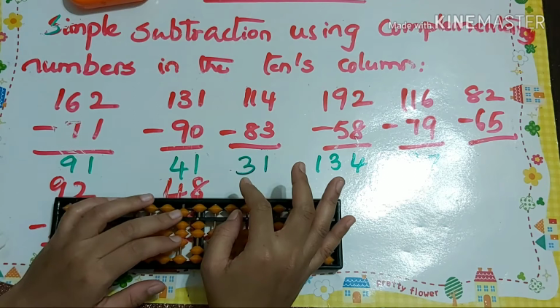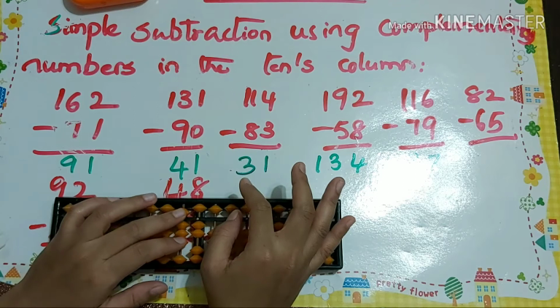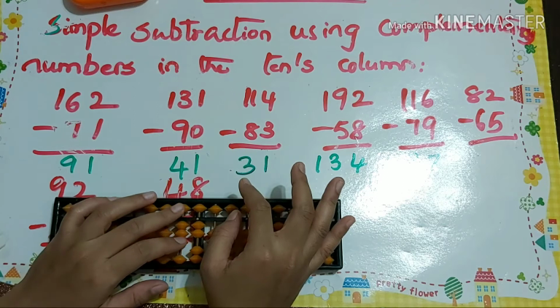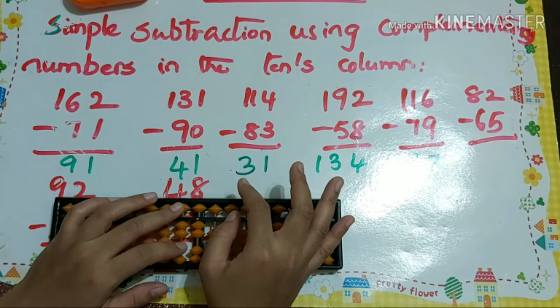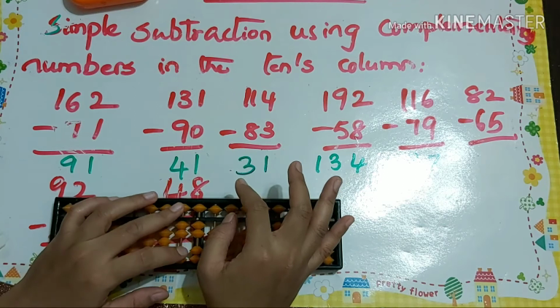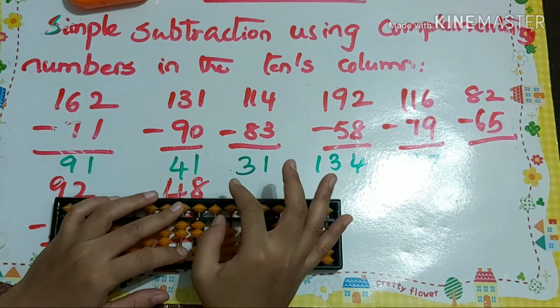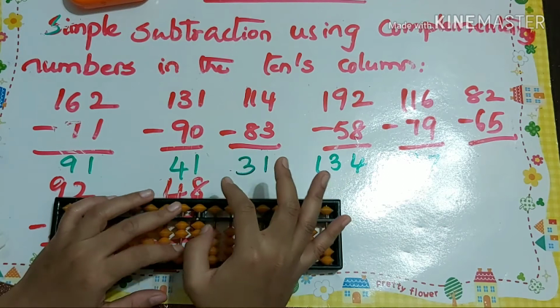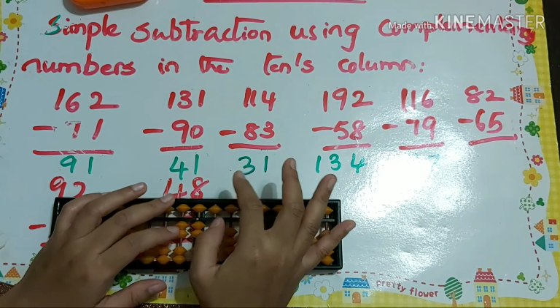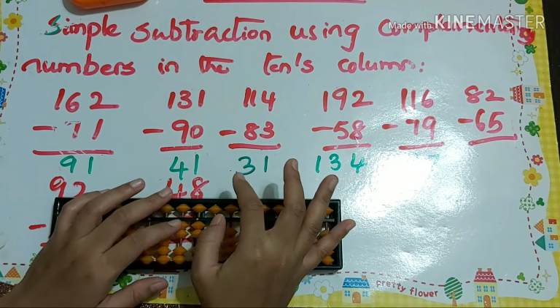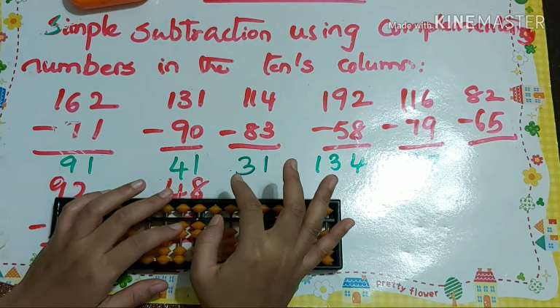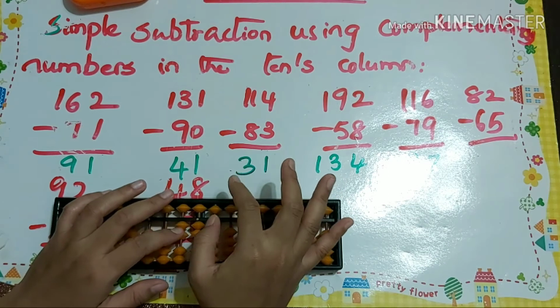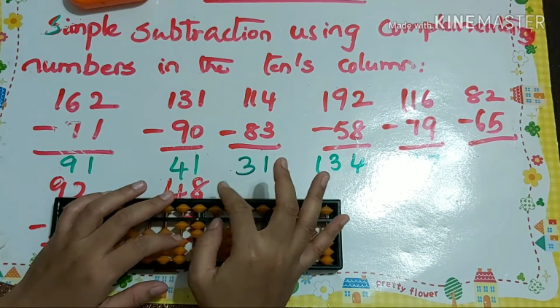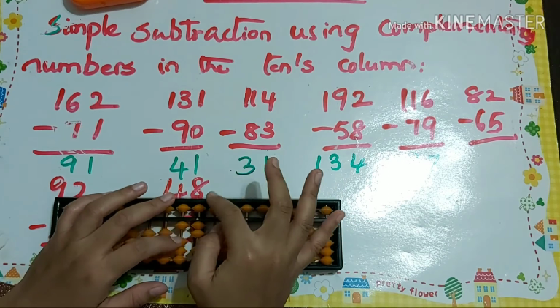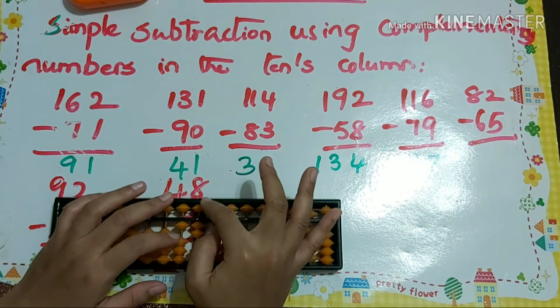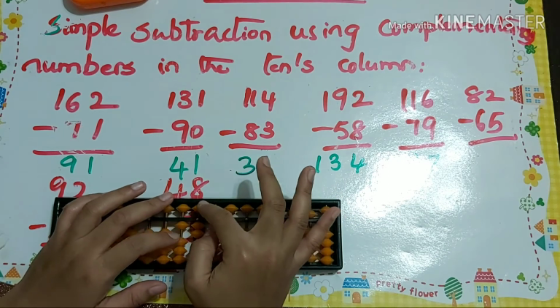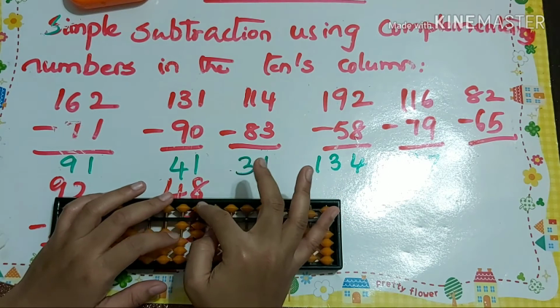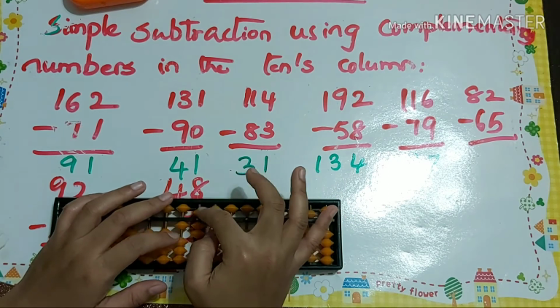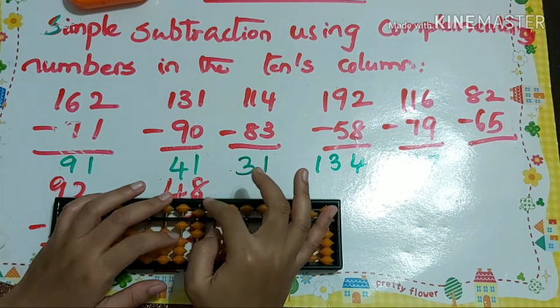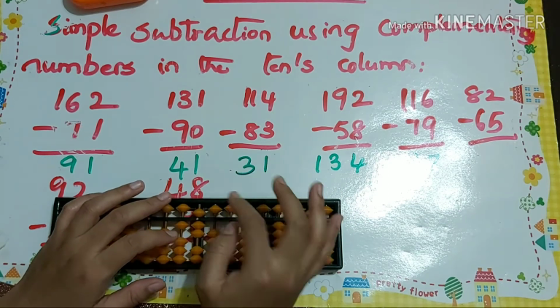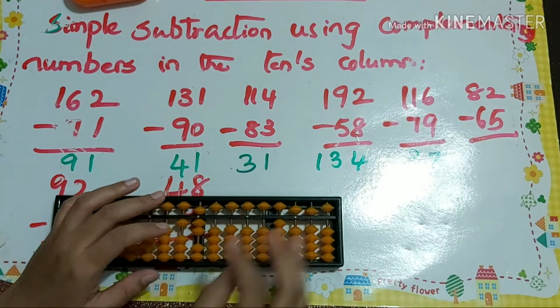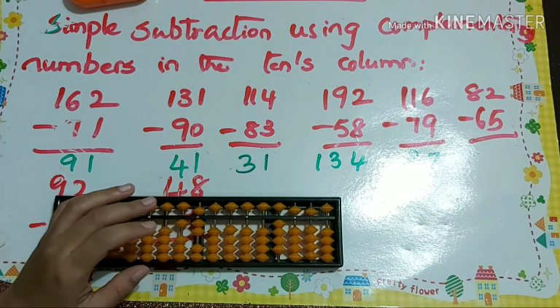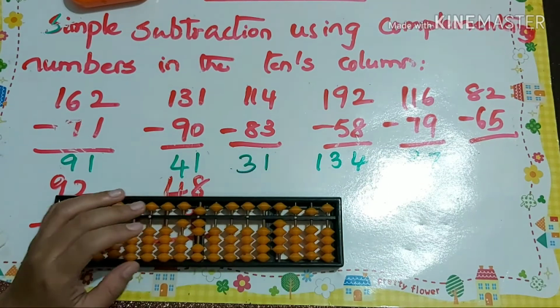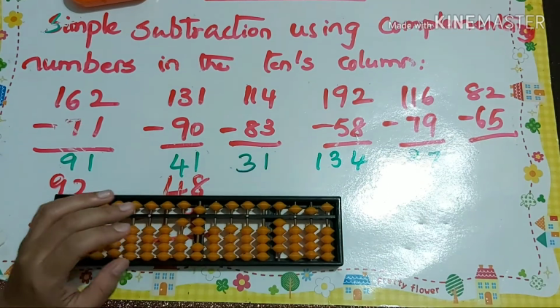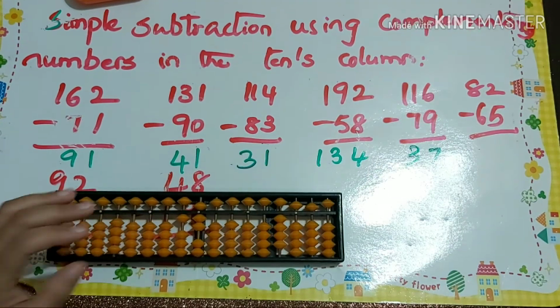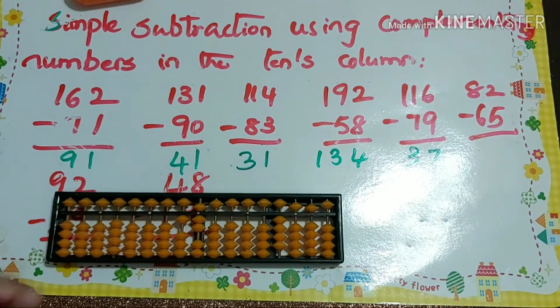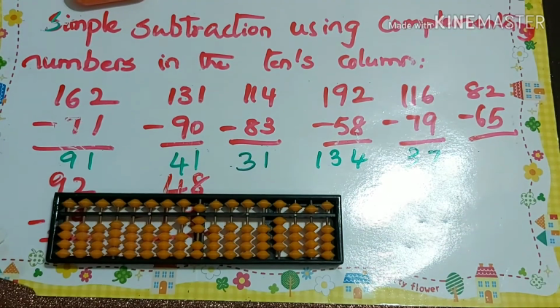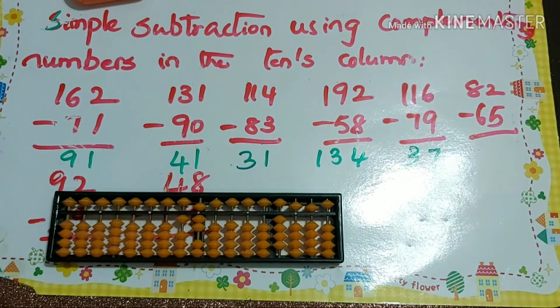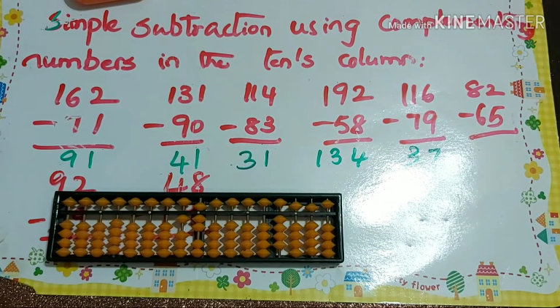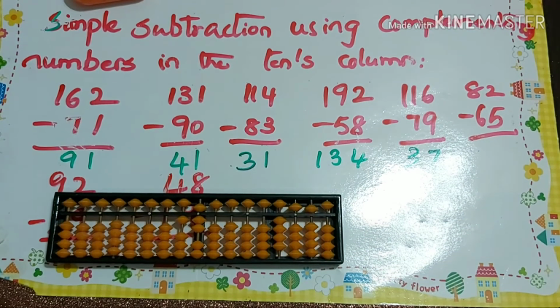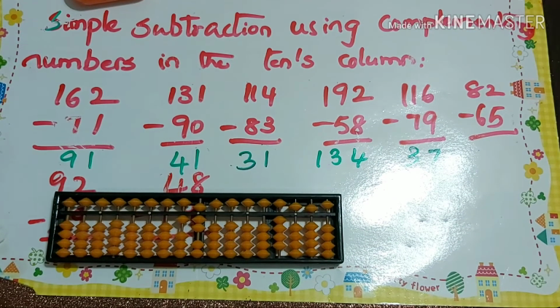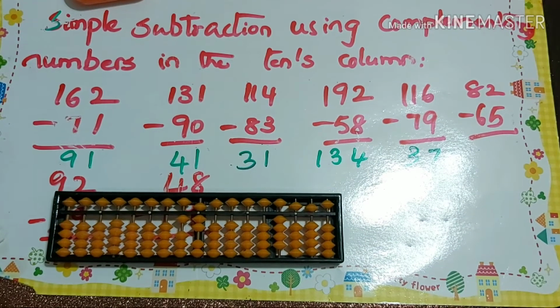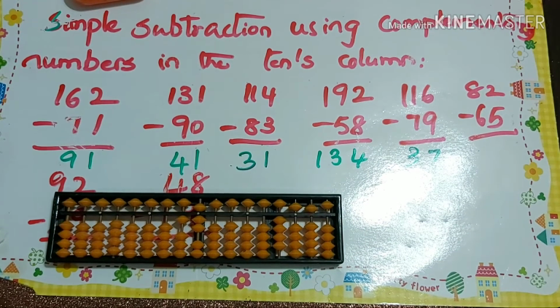Next problem: 82 minus 60. For minus 5 that's minus 10 plus 5. So our answer is 17.